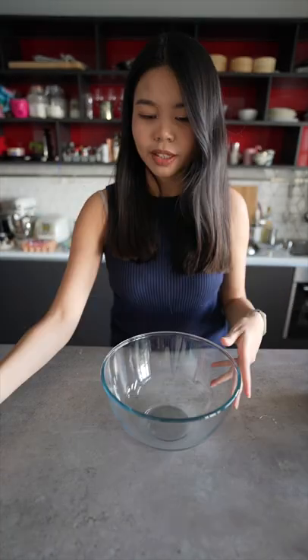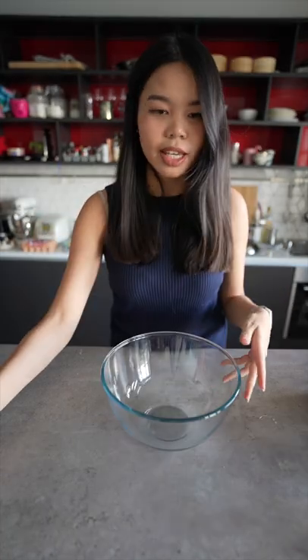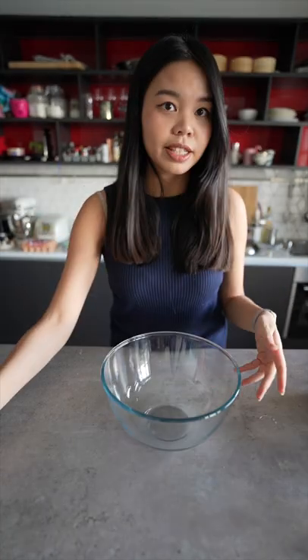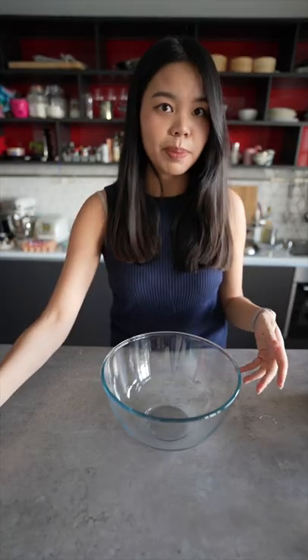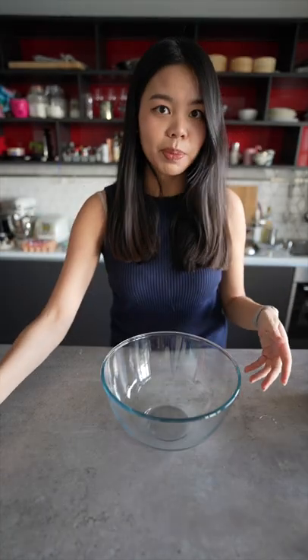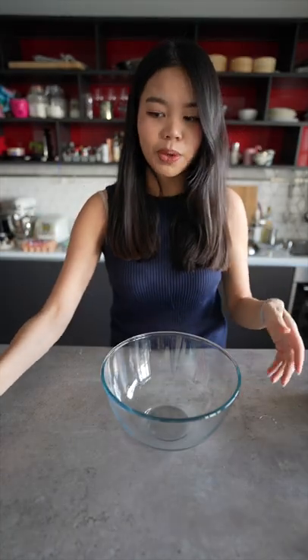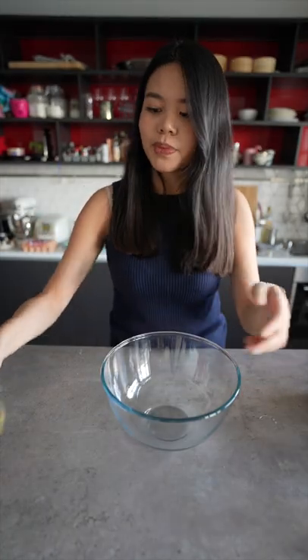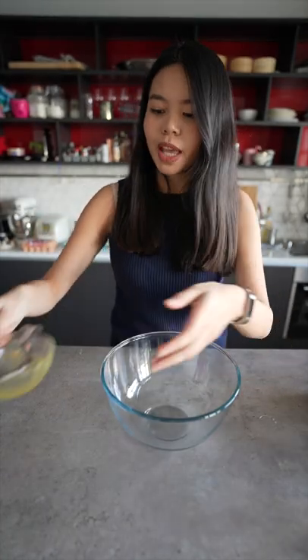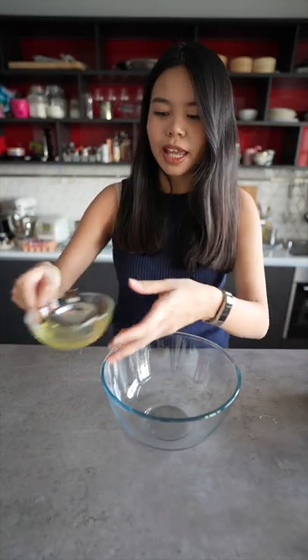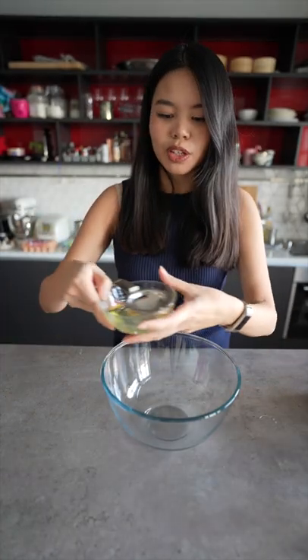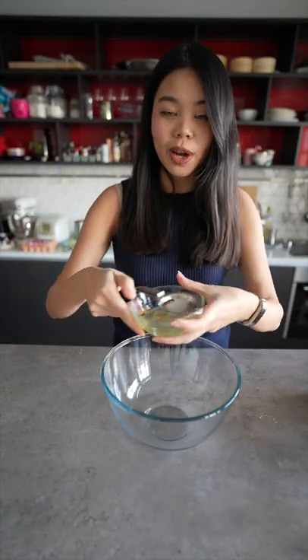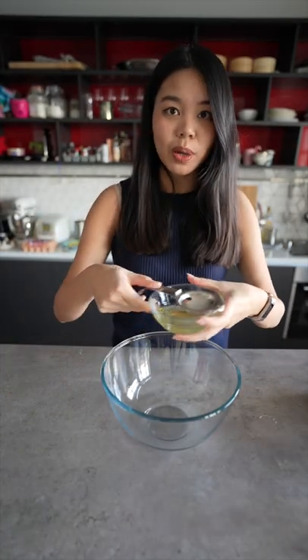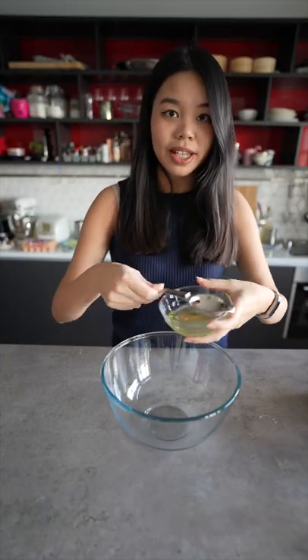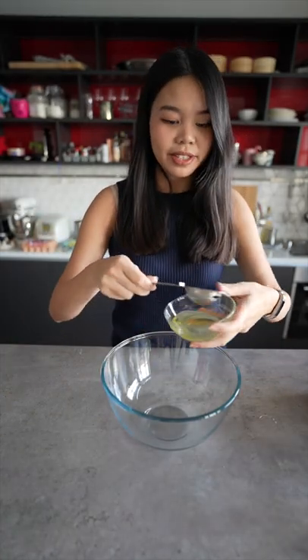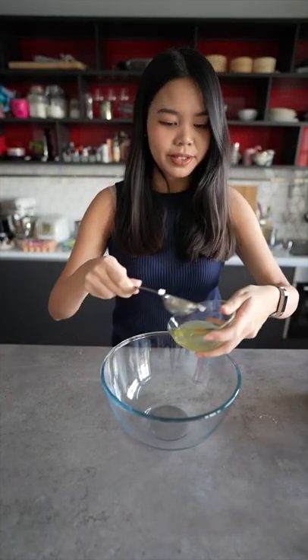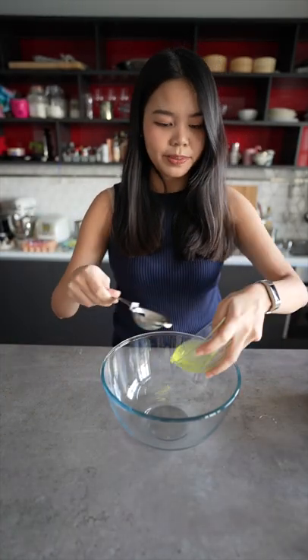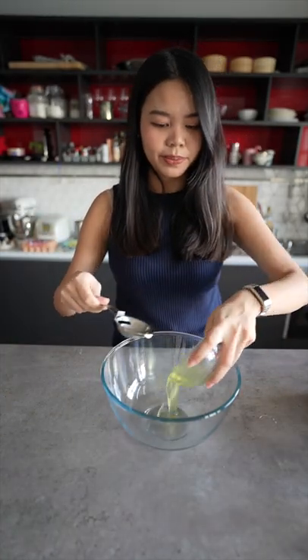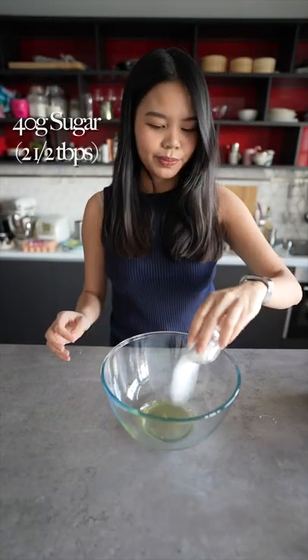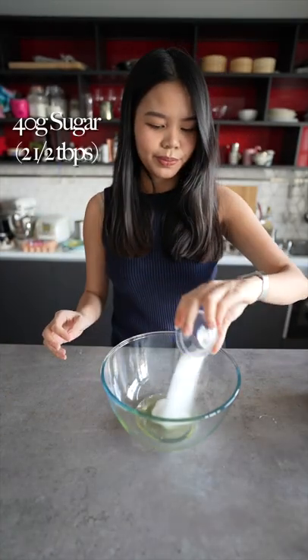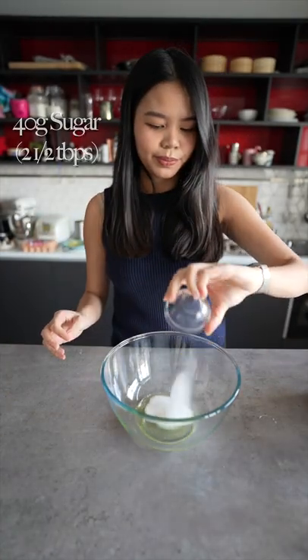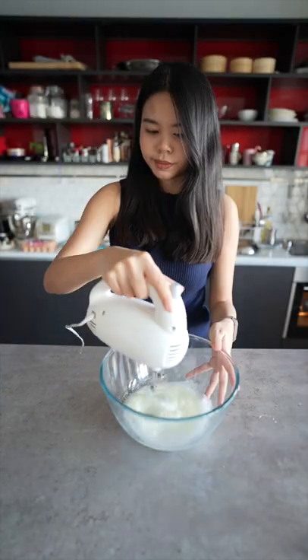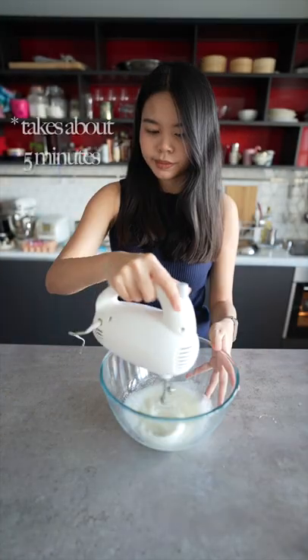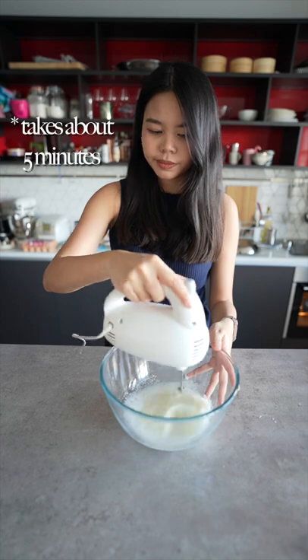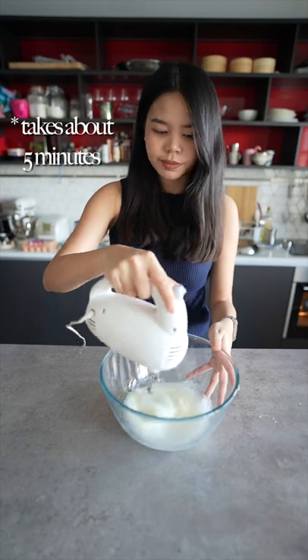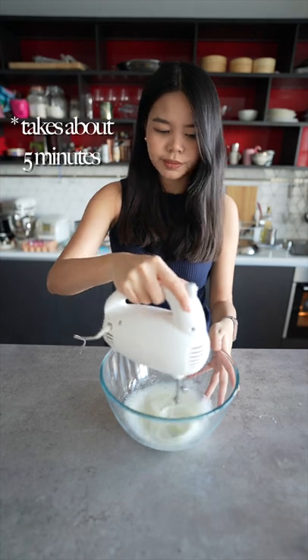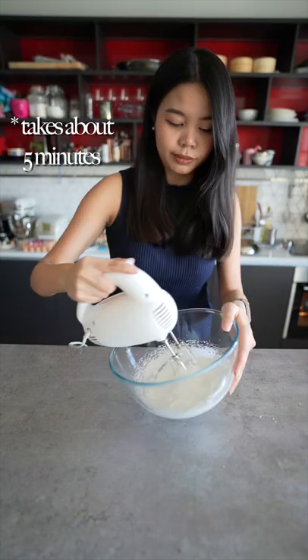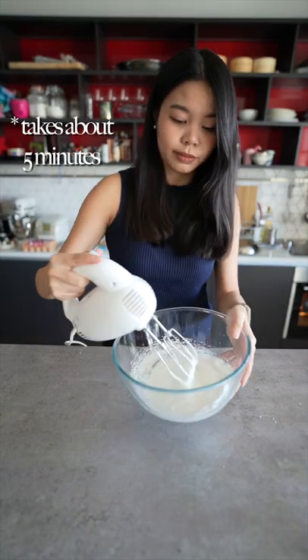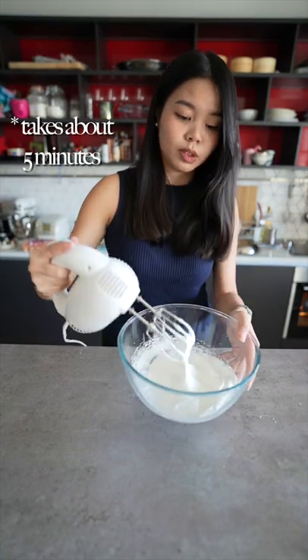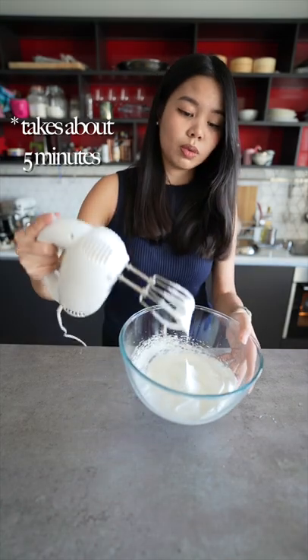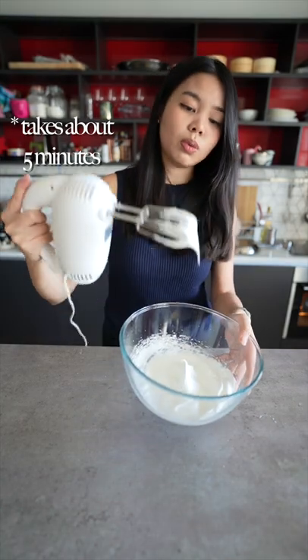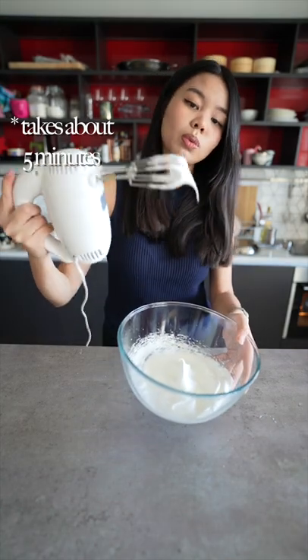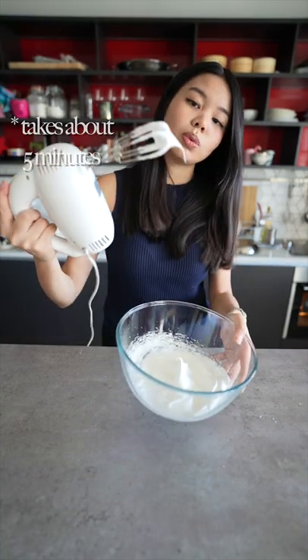In a separate bowl, add in your egg whites and sugar, then beat your egg whites until you get stiff peaks.